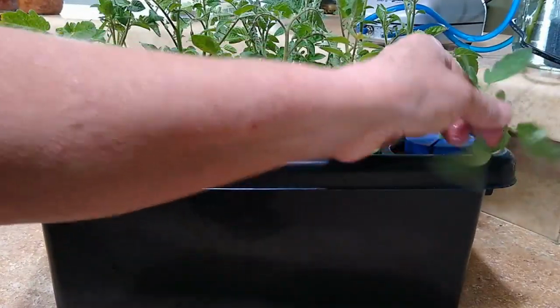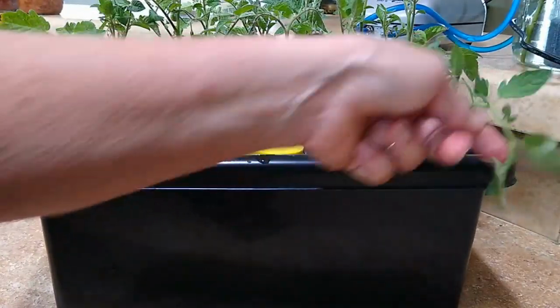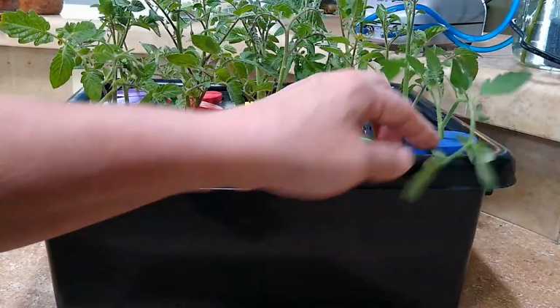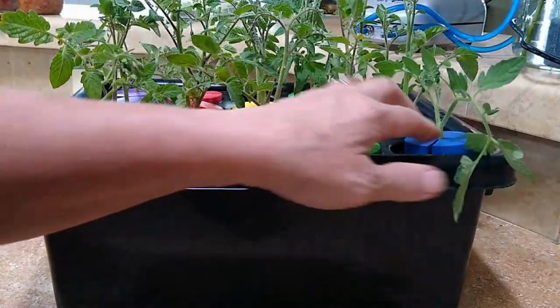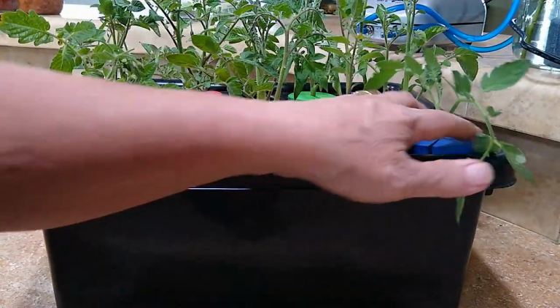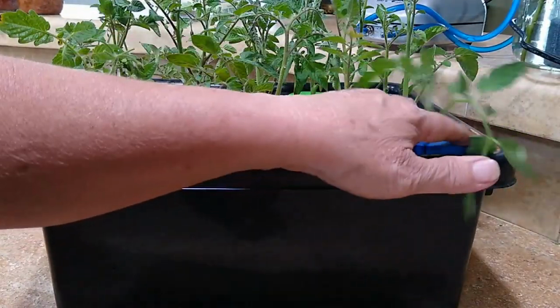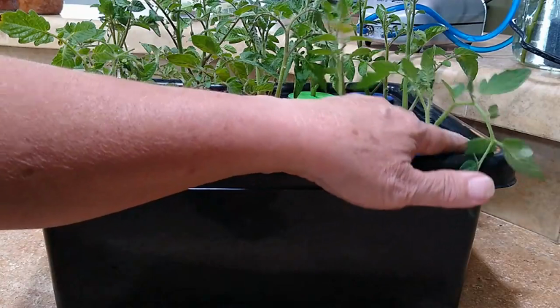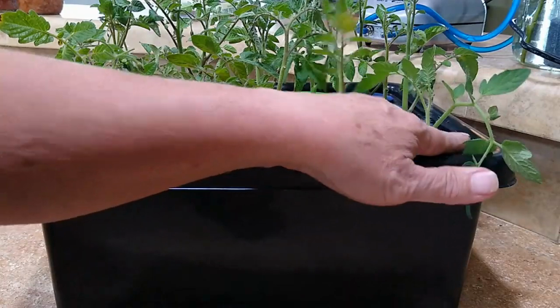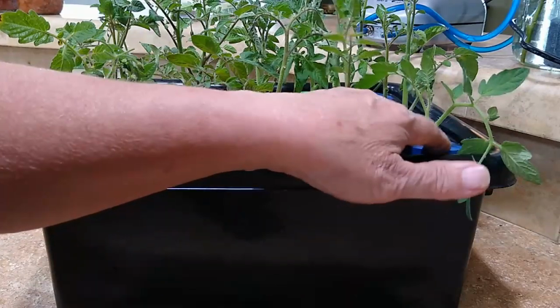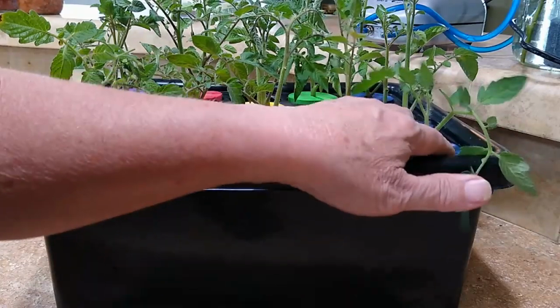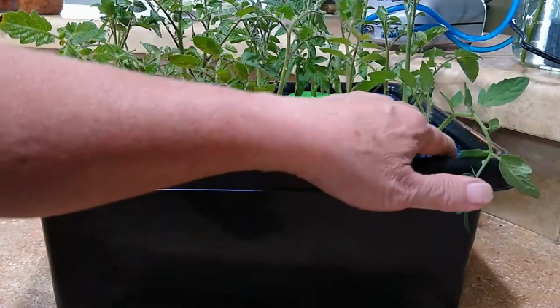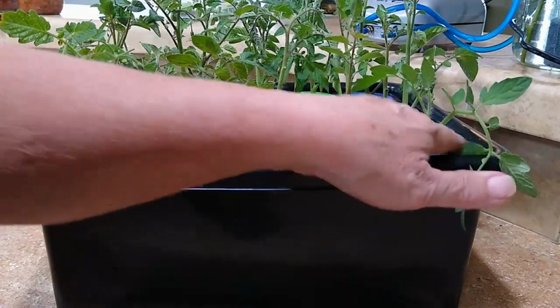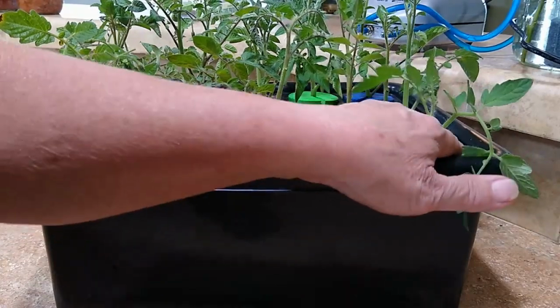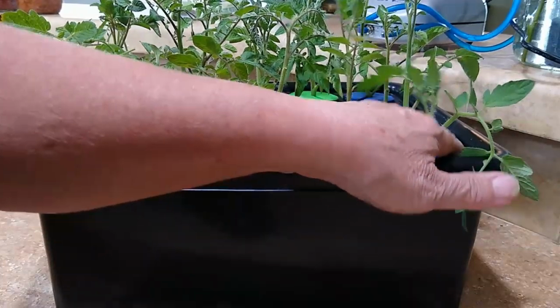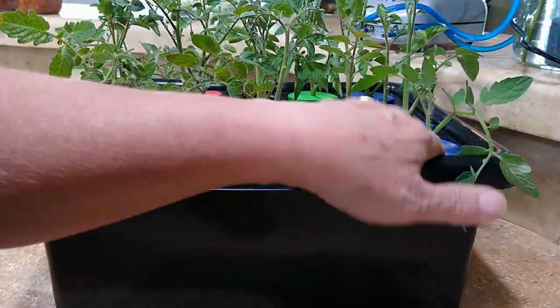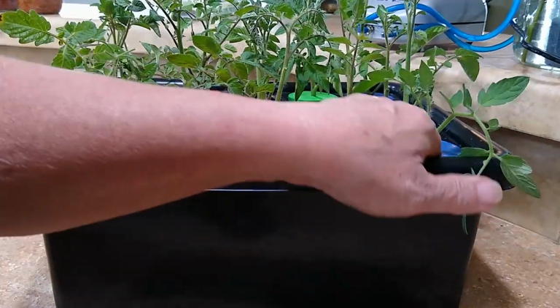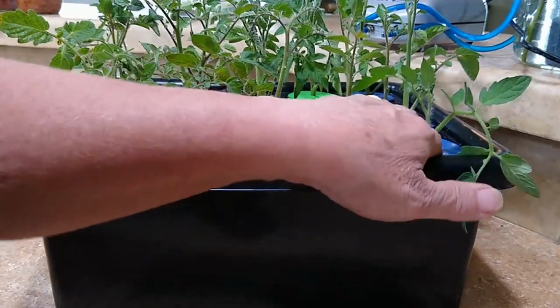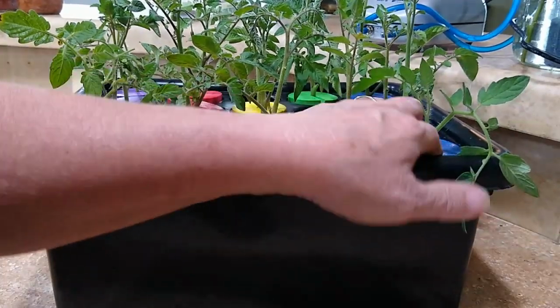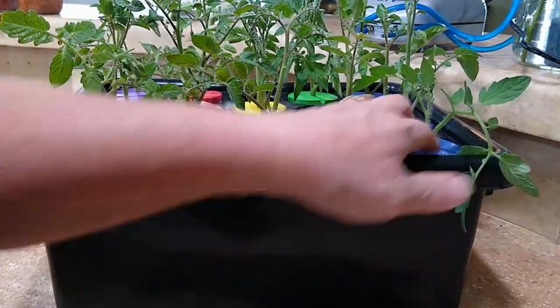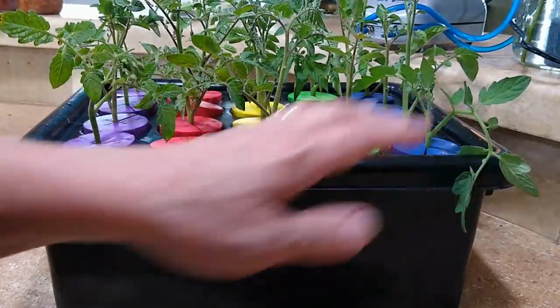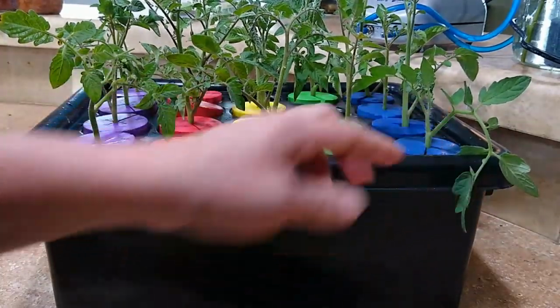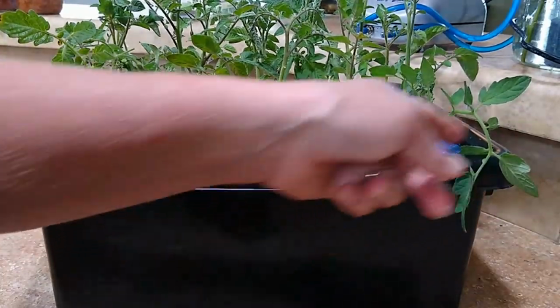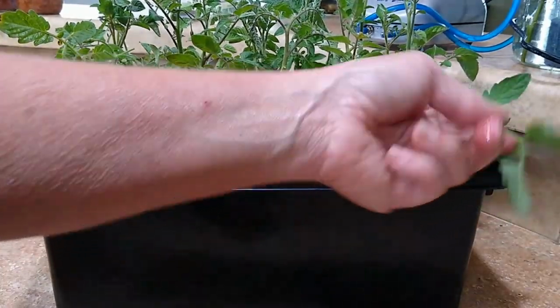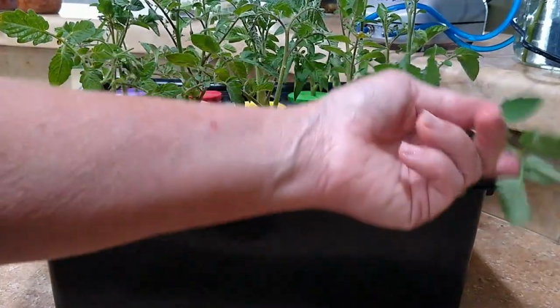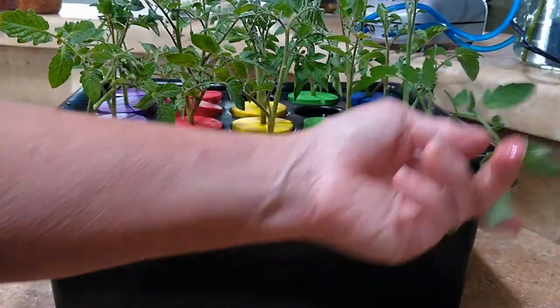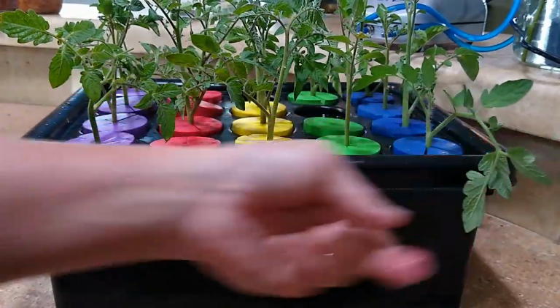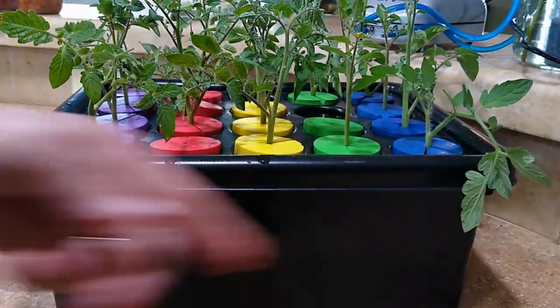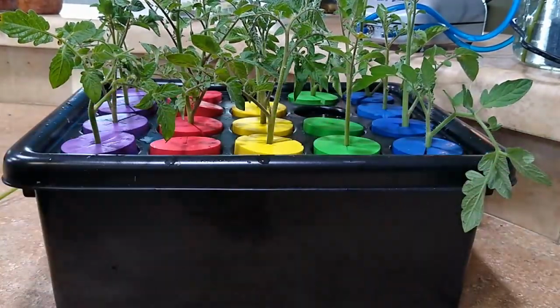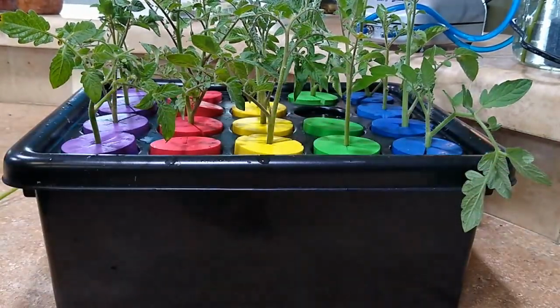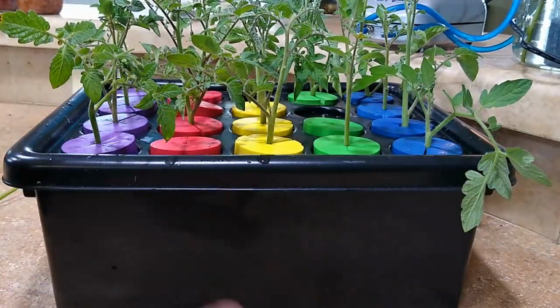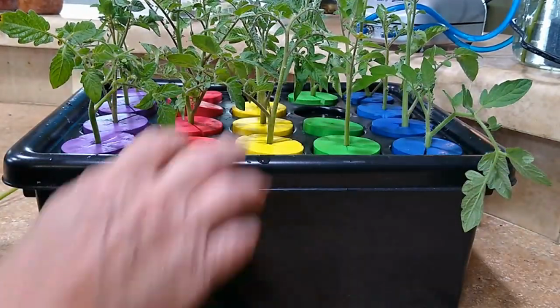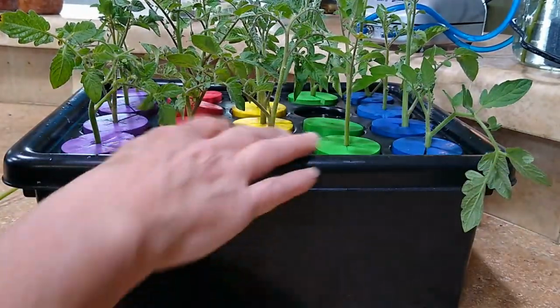You can either plant them in a pot so they get larger, or just plant them straight into the ground in the garden.